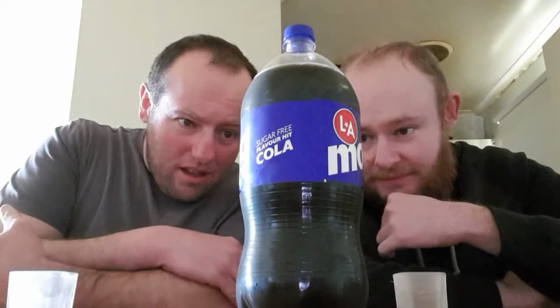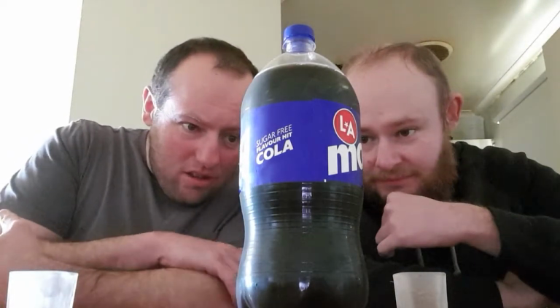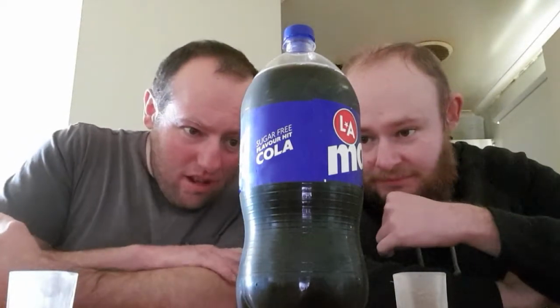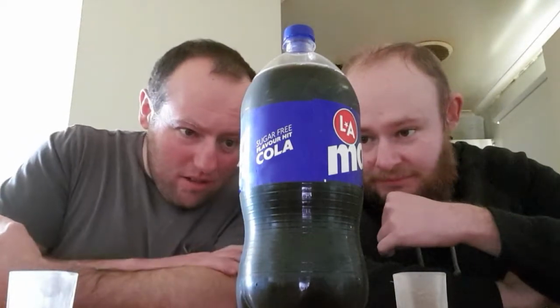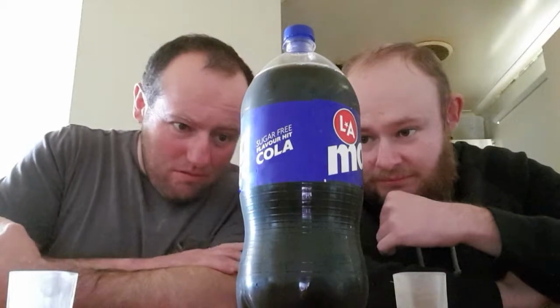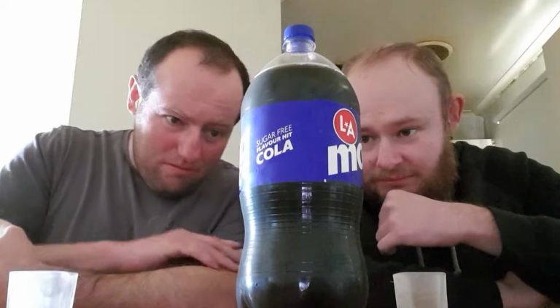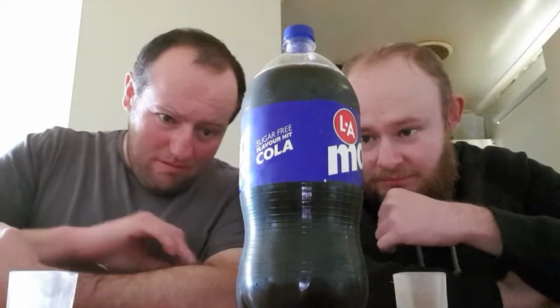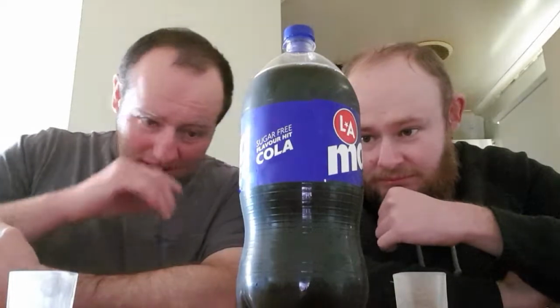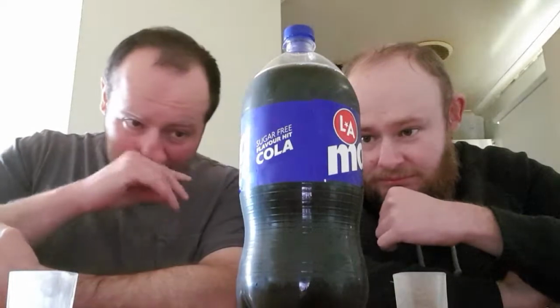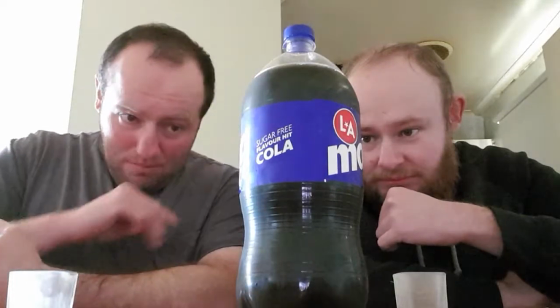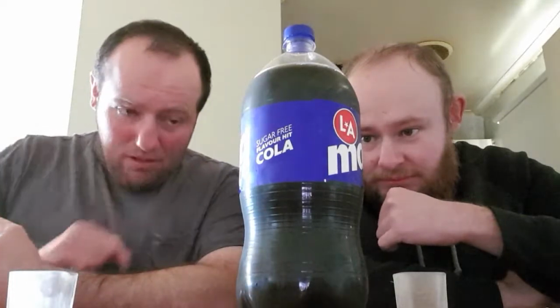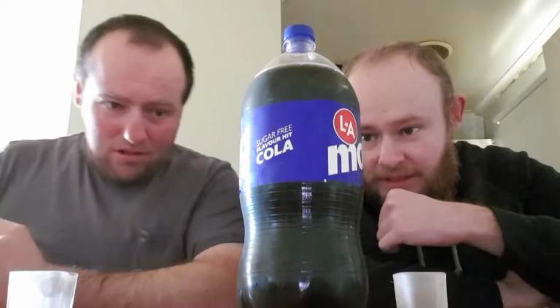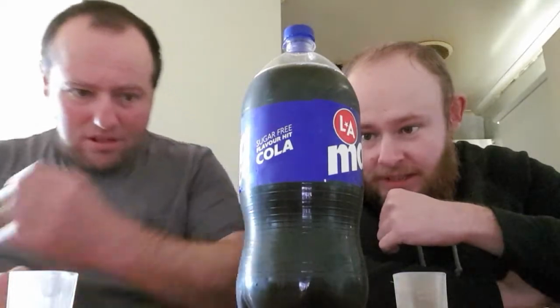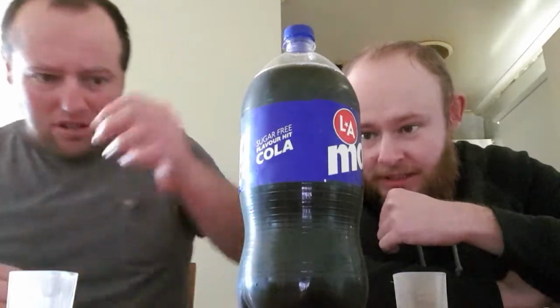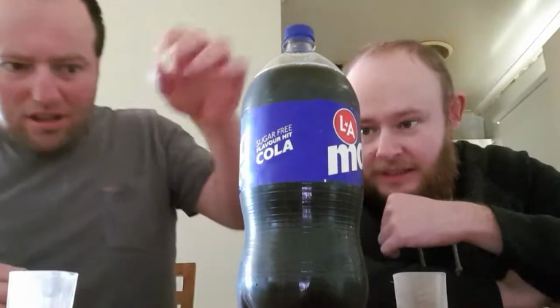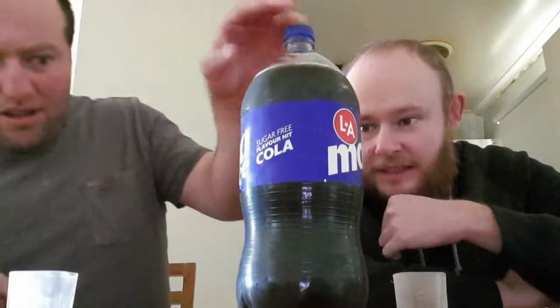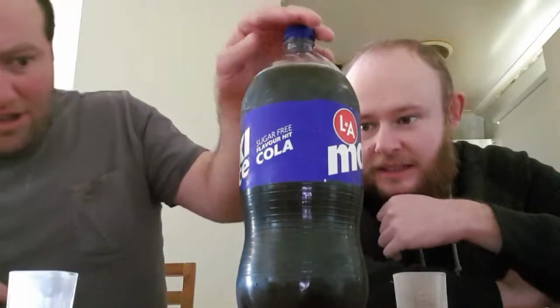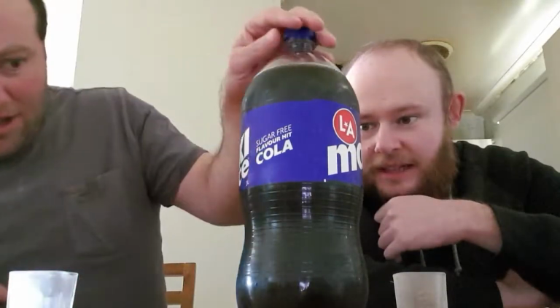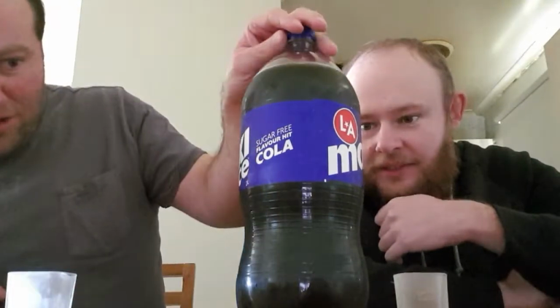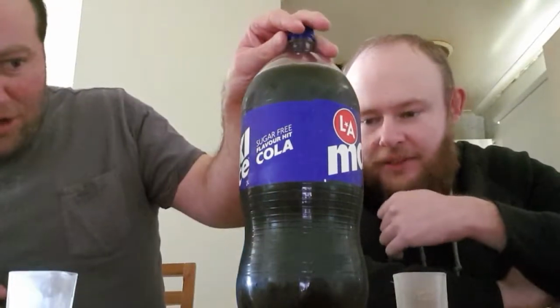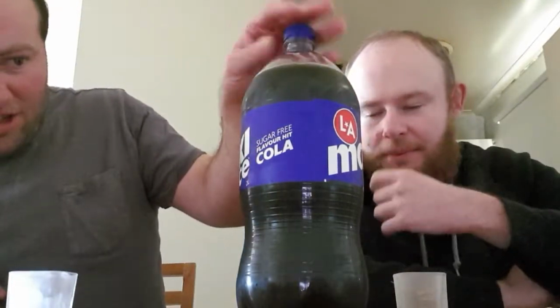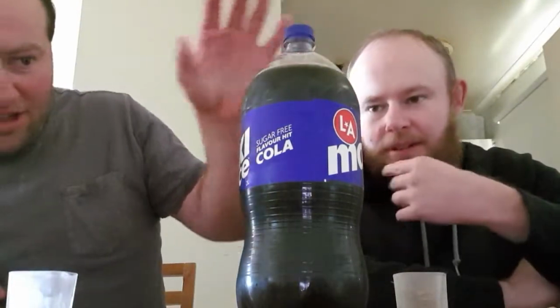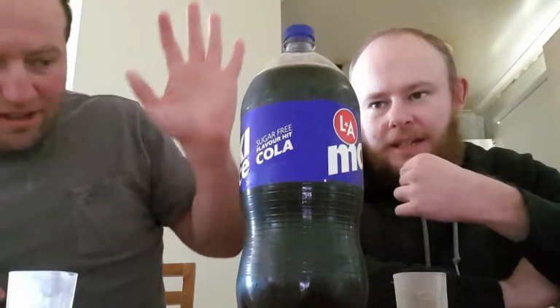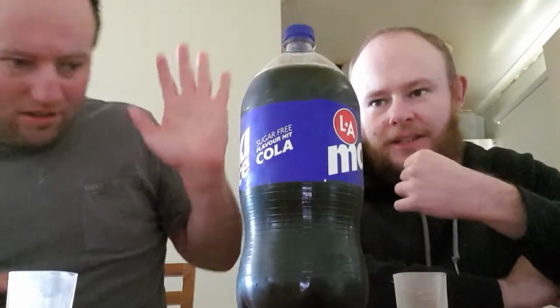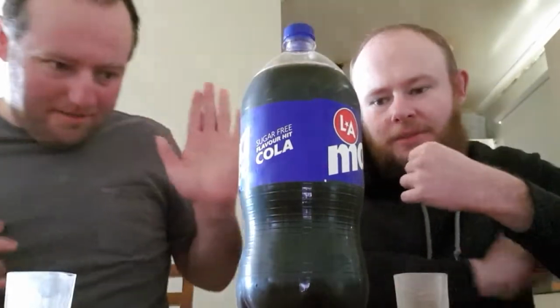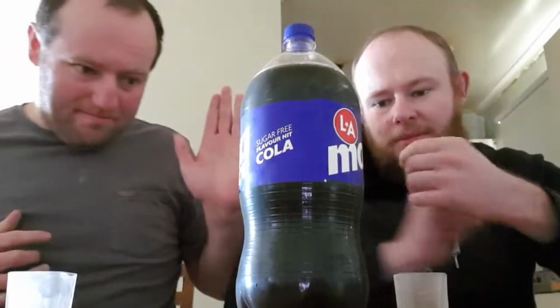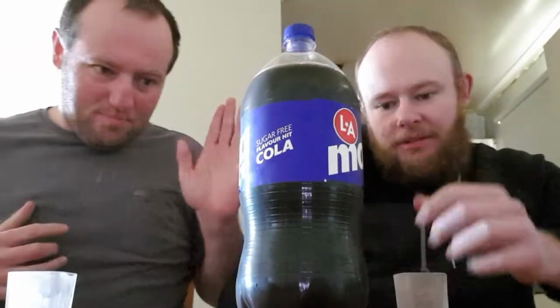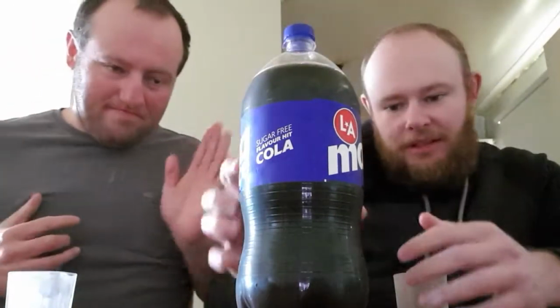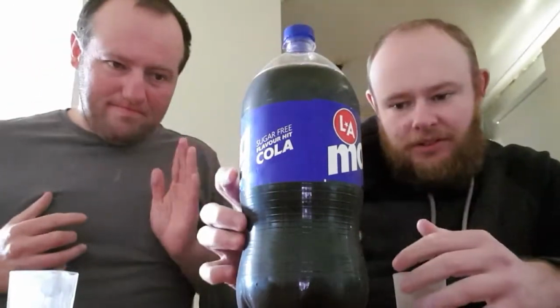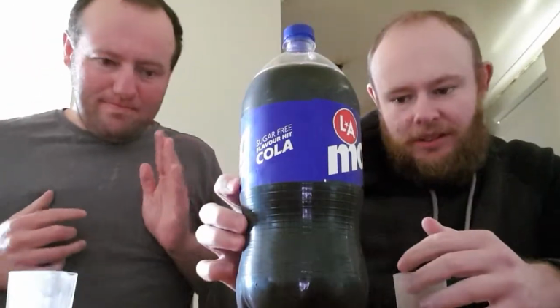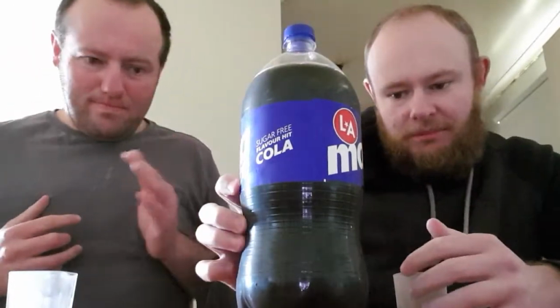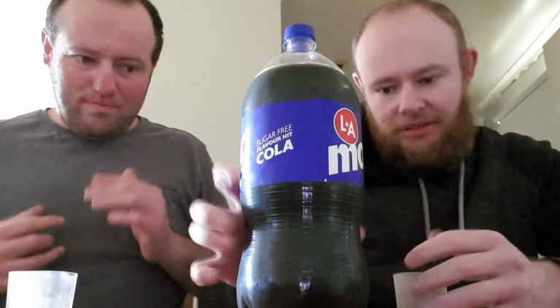There's 100ml per serve, and 8 serves per bottle. It's a 2 litre bottle.